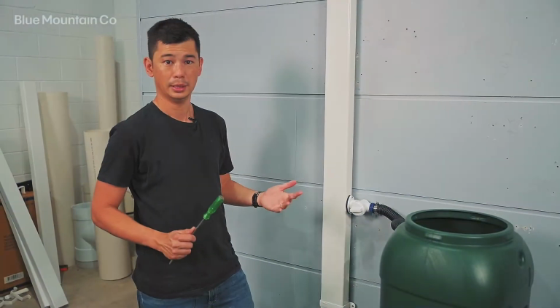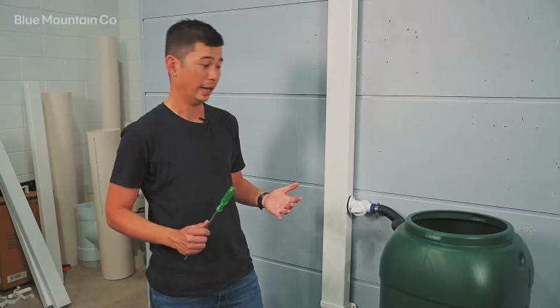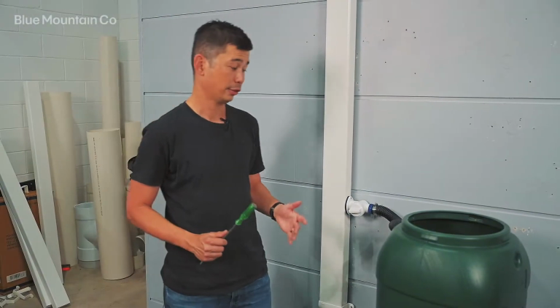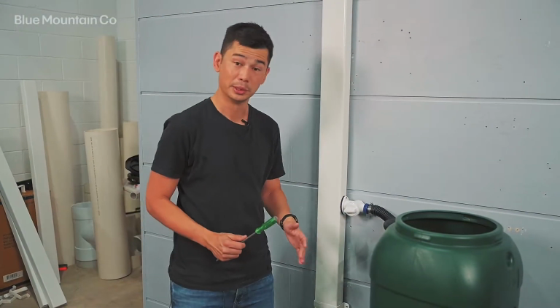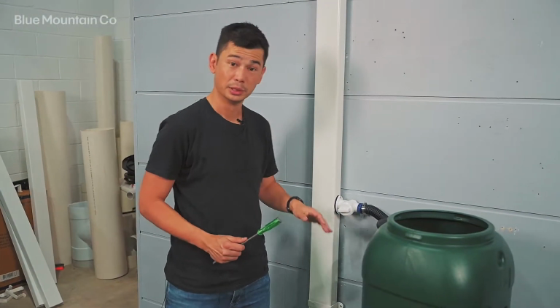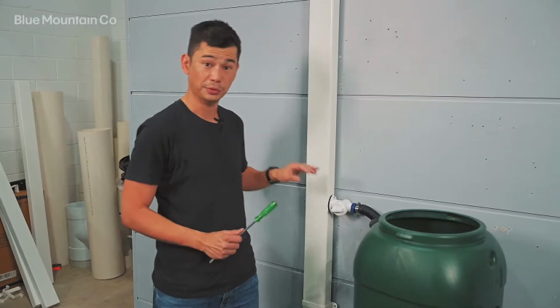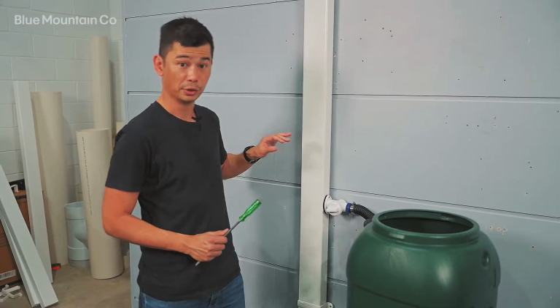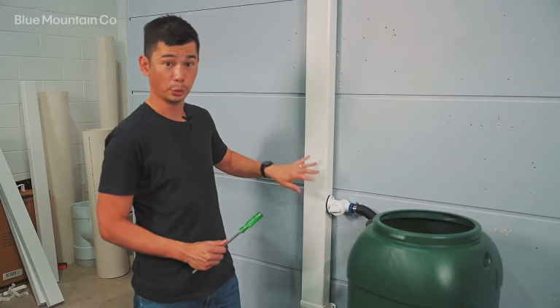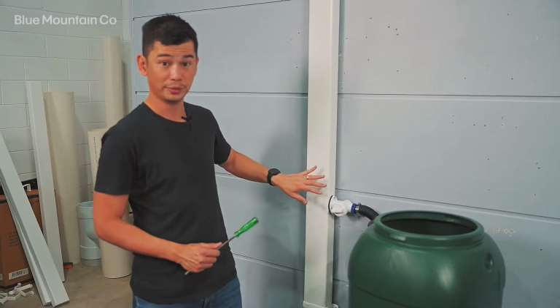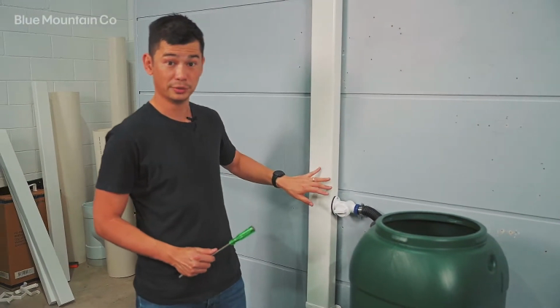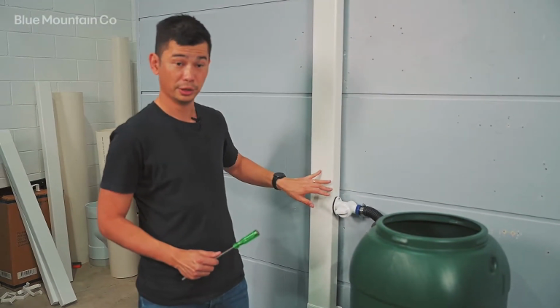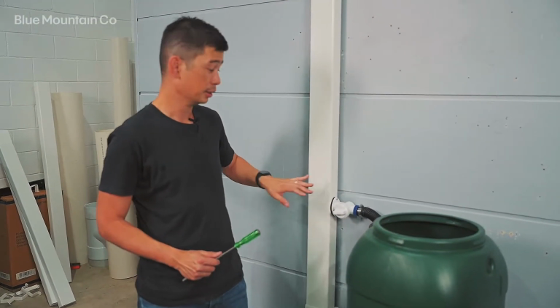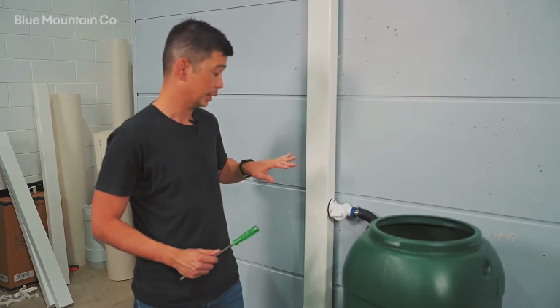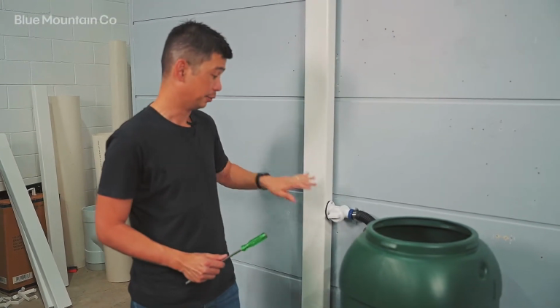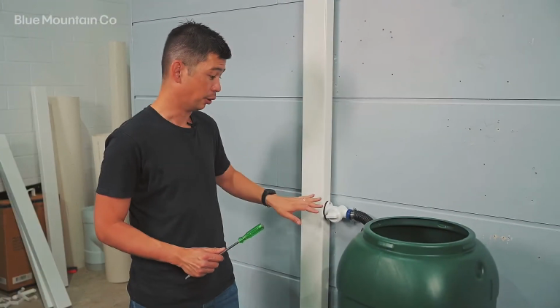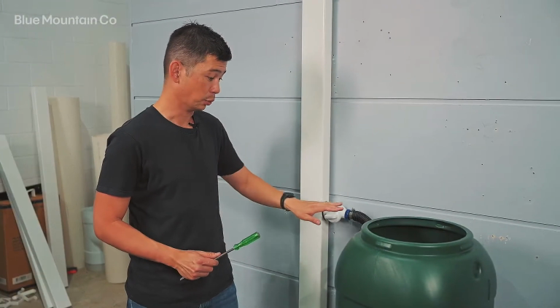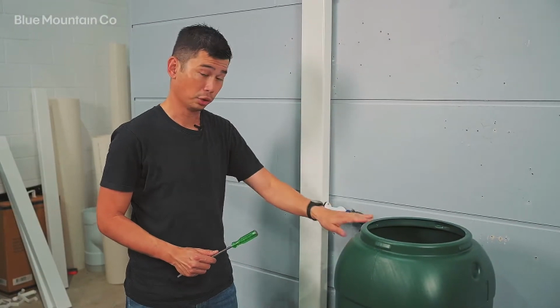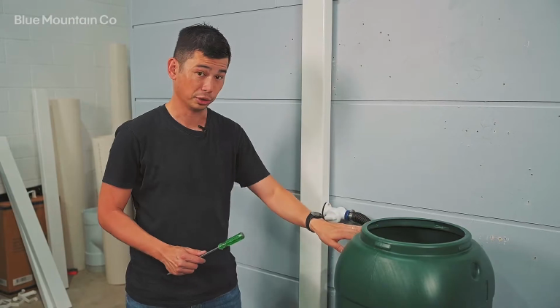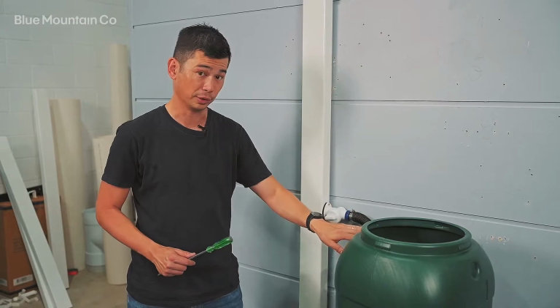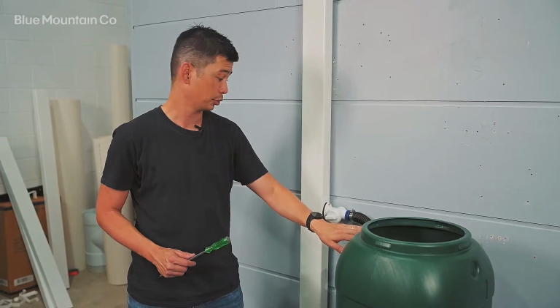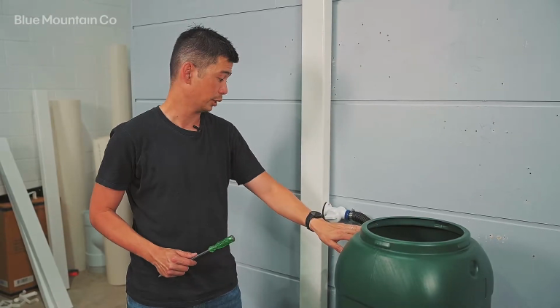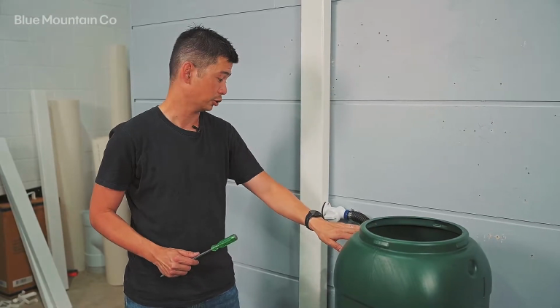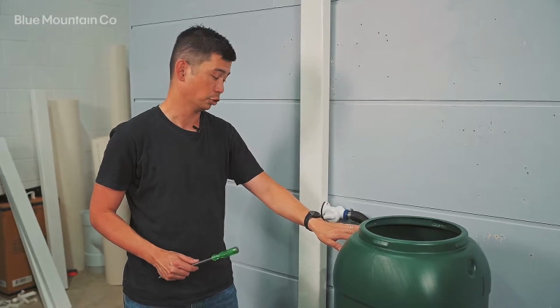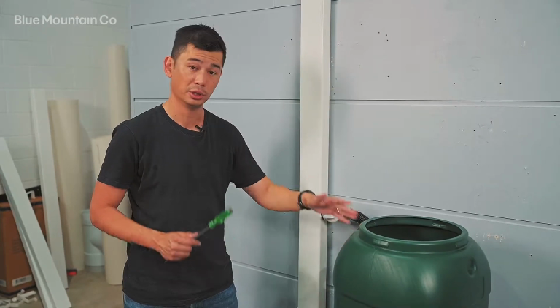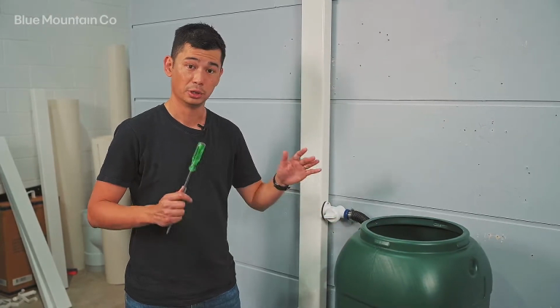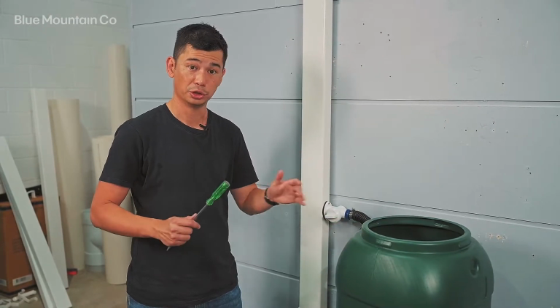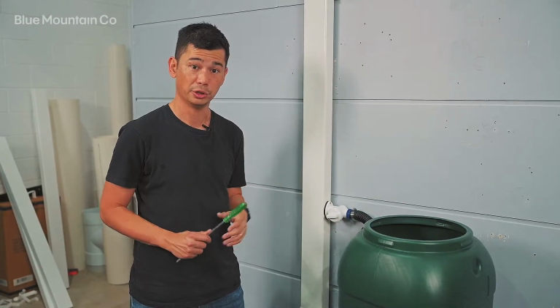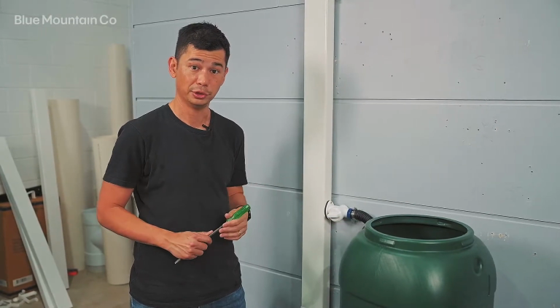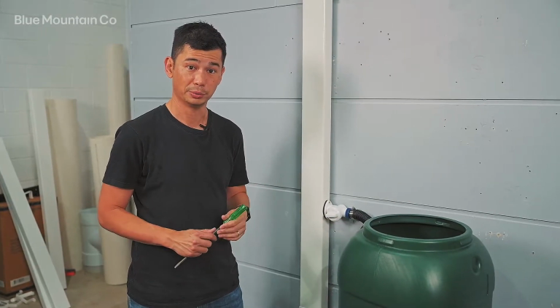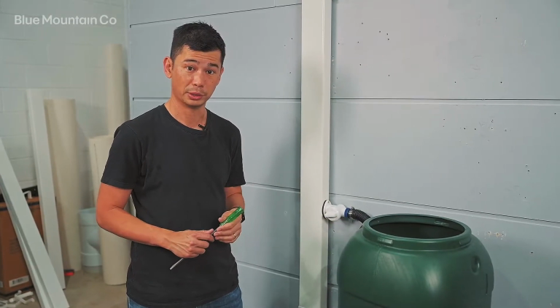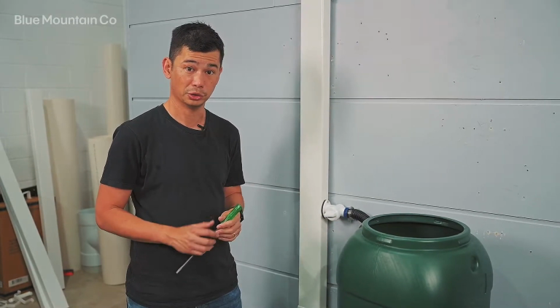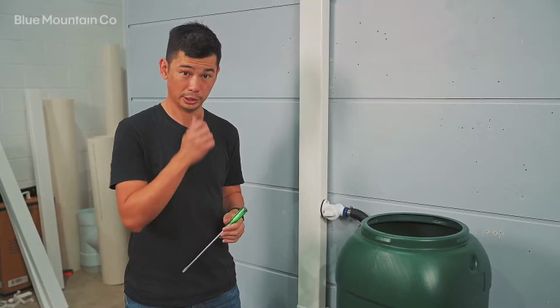Hi everyone. If you've got a QuickFit diverter and you find that water is not flowing through as it should, I'll show you a few simple things to check.